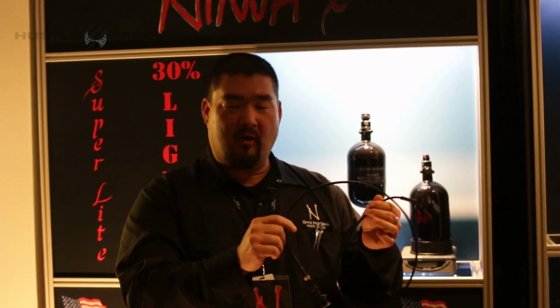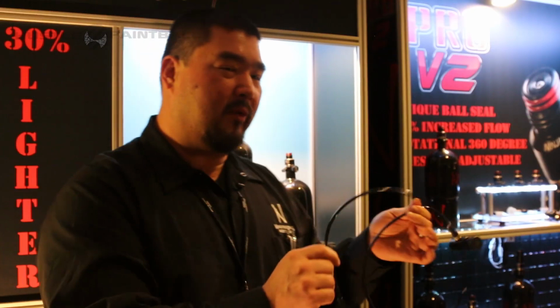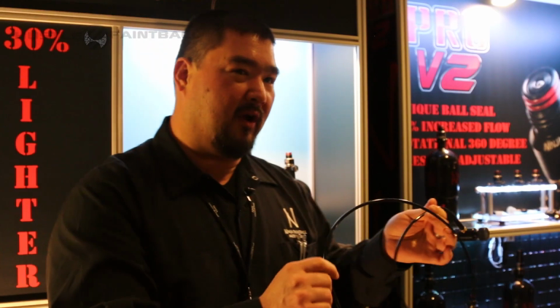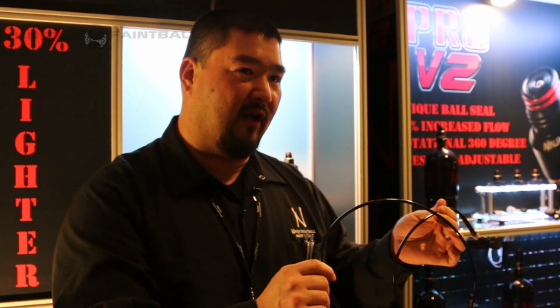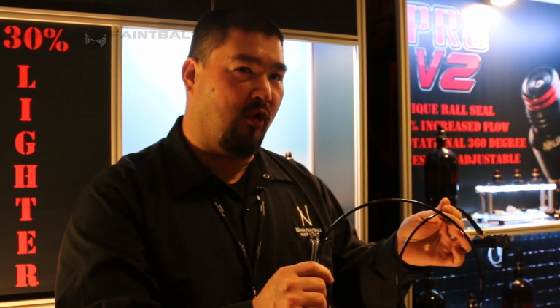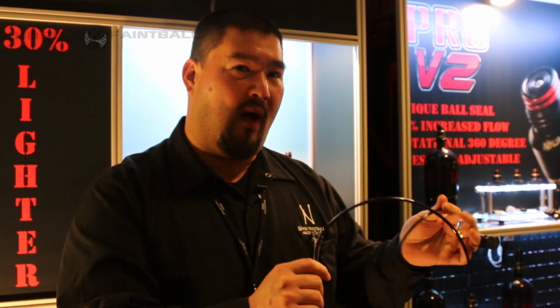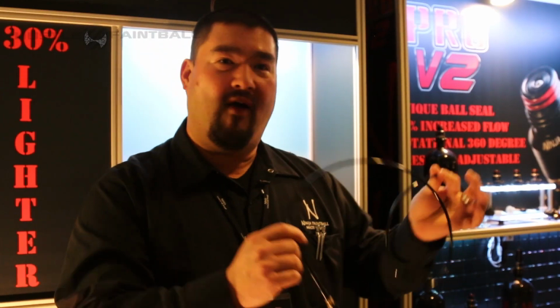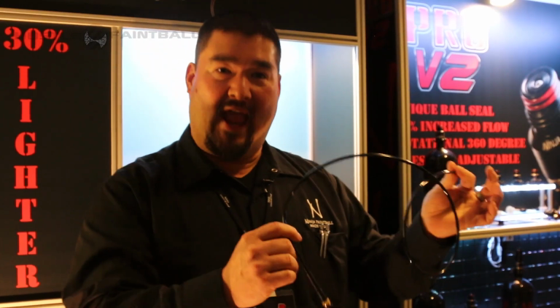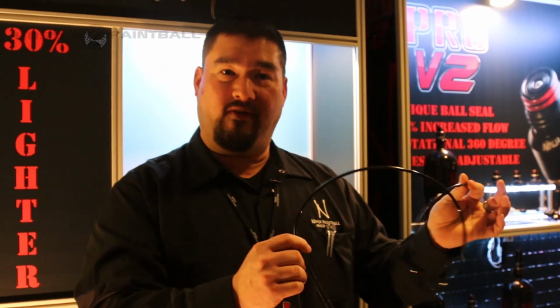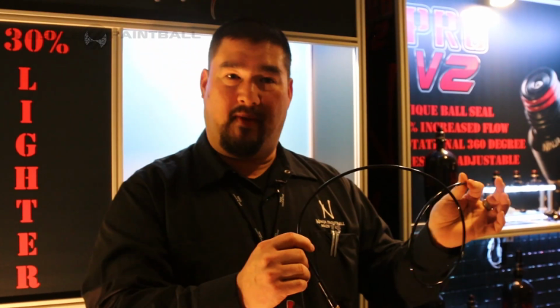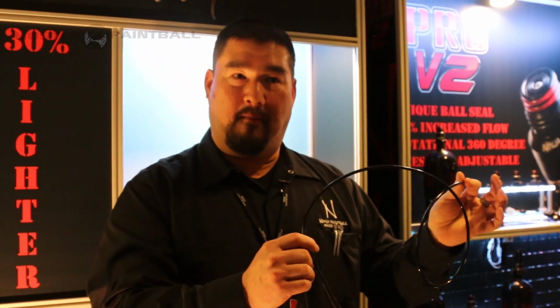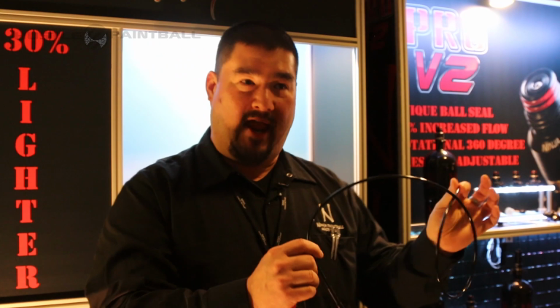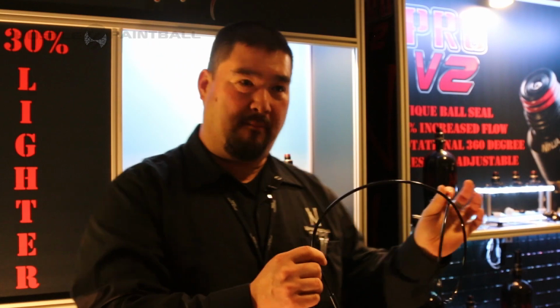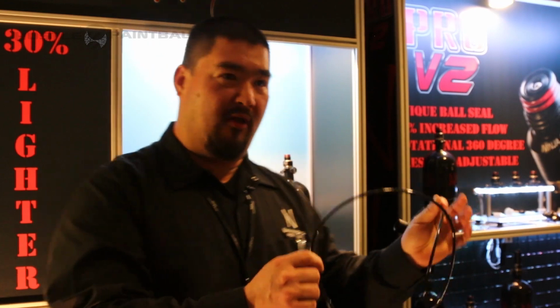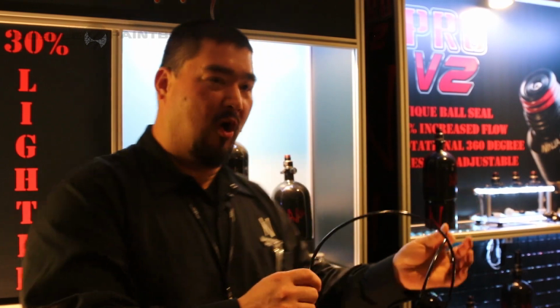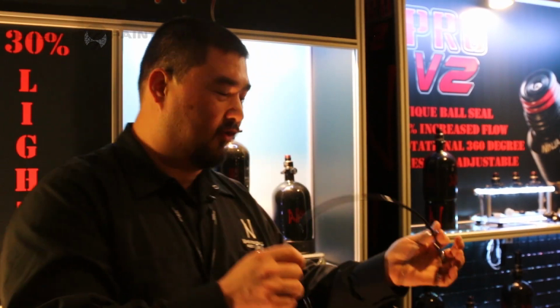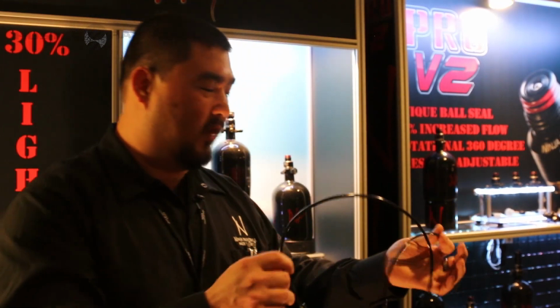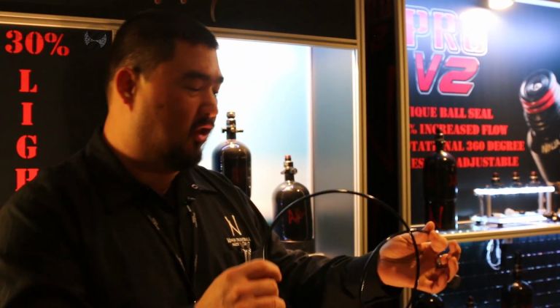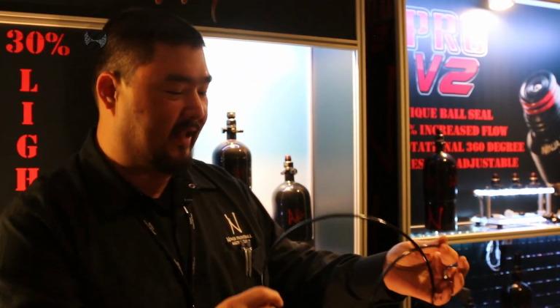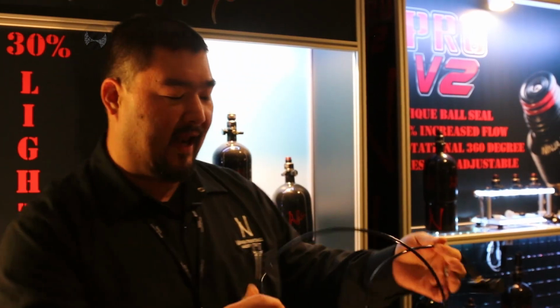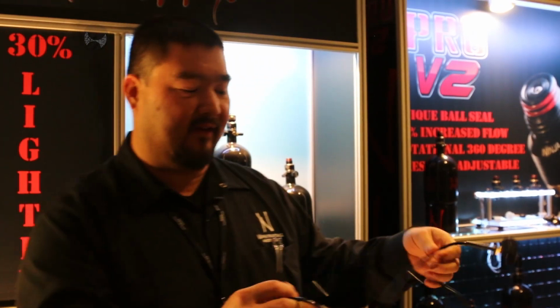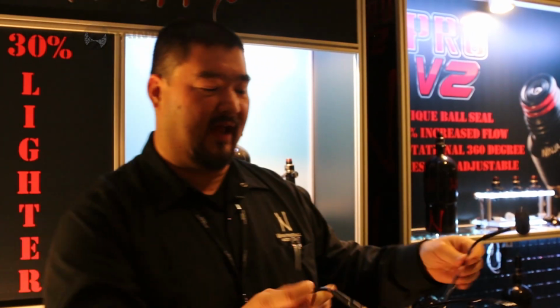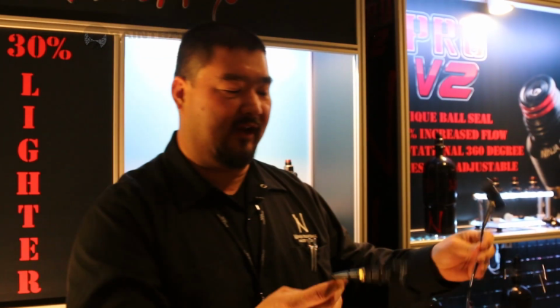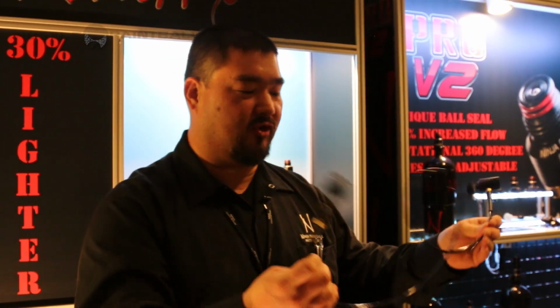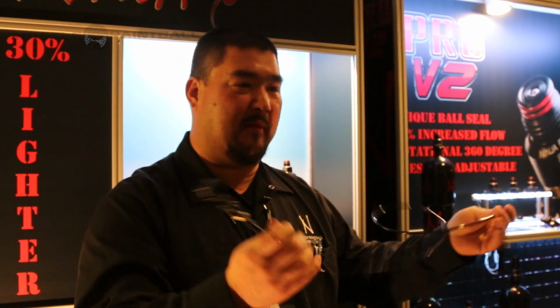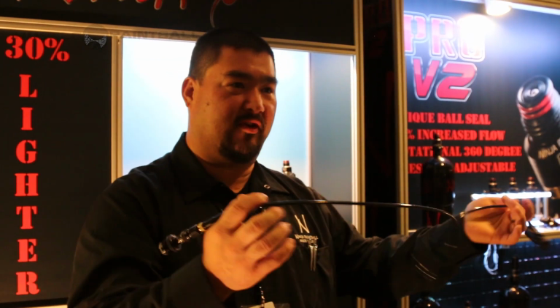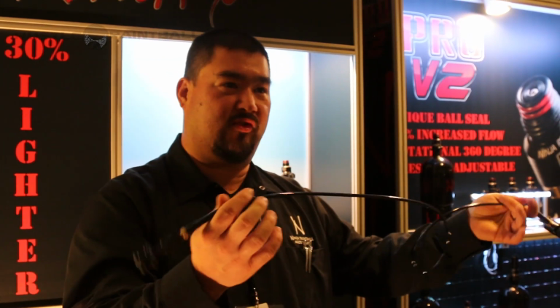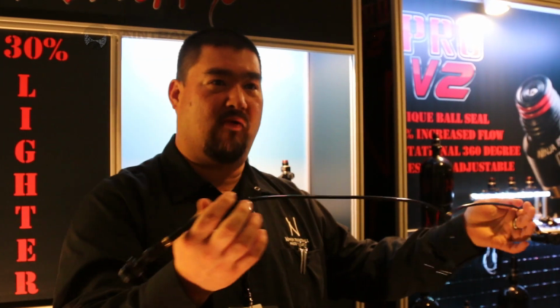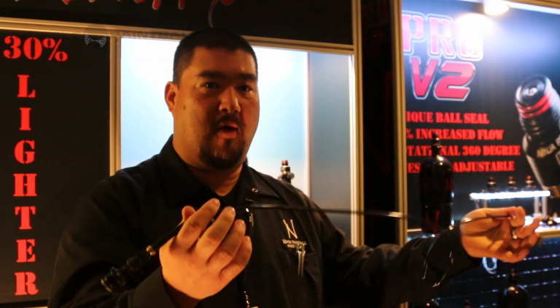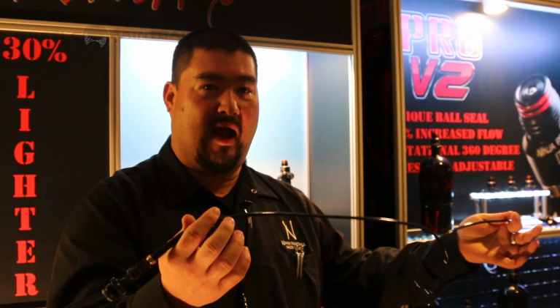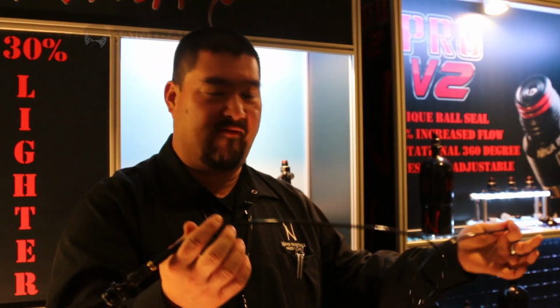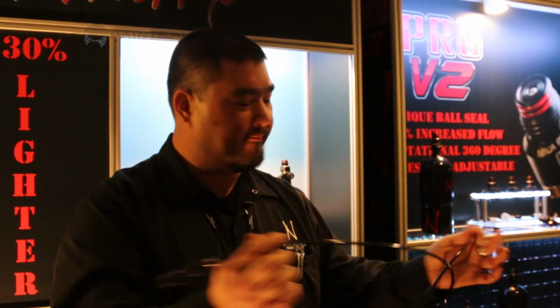MicroBore has been around for a while, but it hasn't been in paintball, so we looked at it and decided to try to make a straight remote out of it.